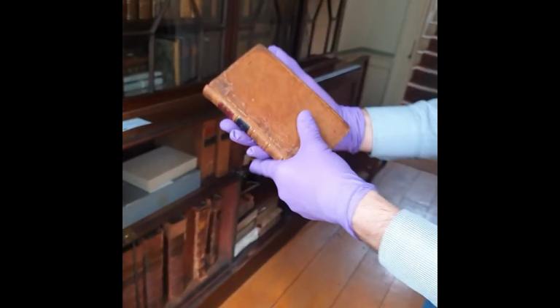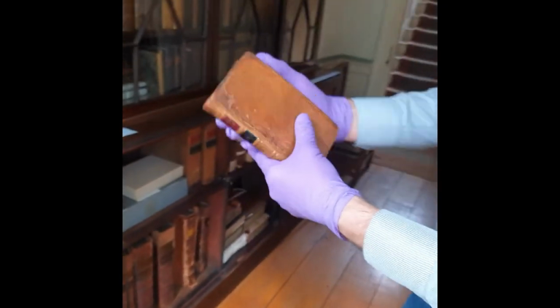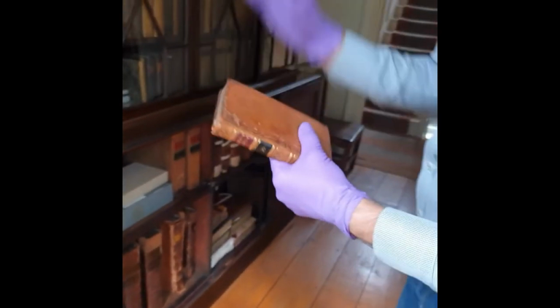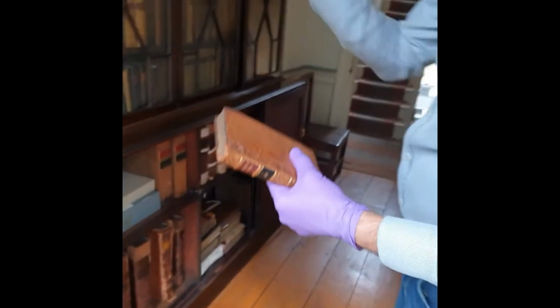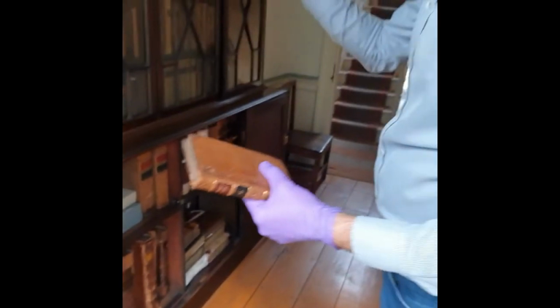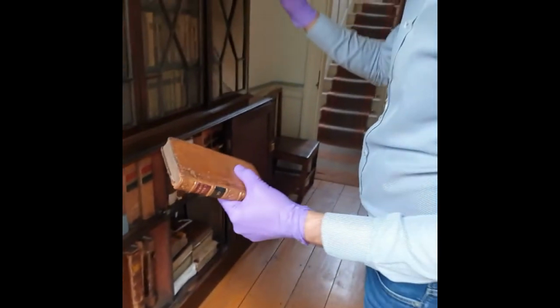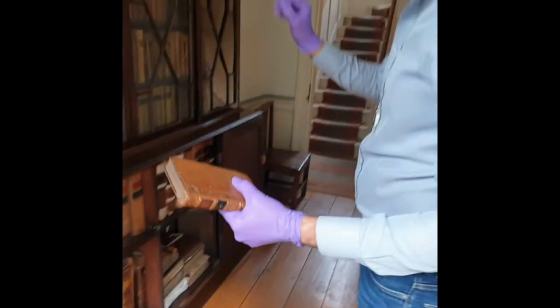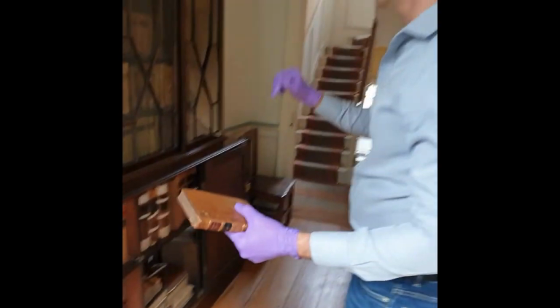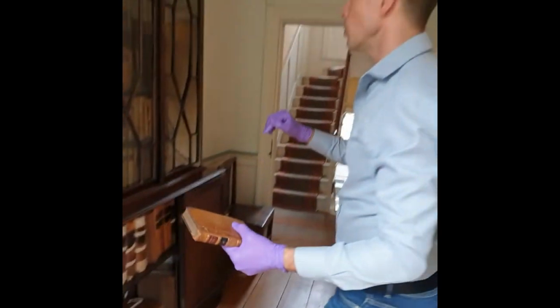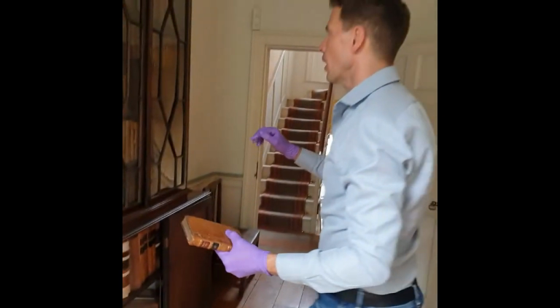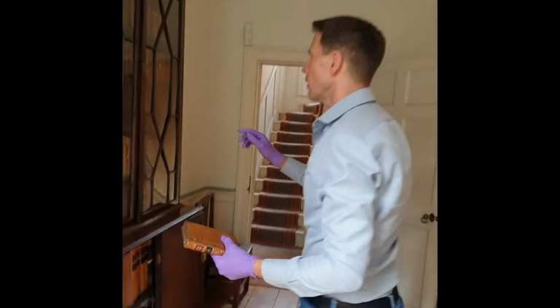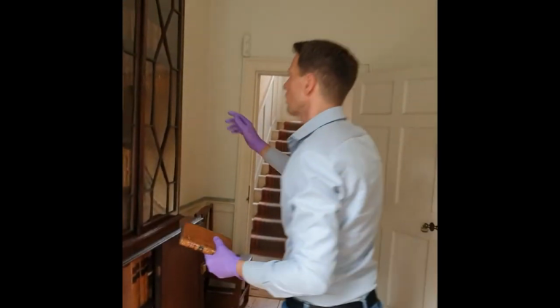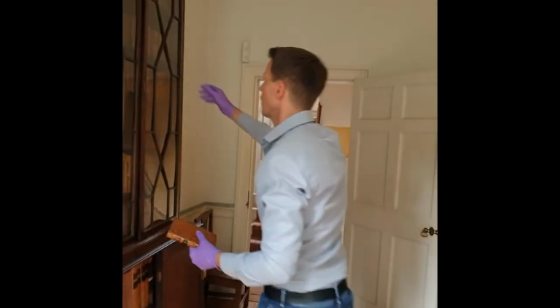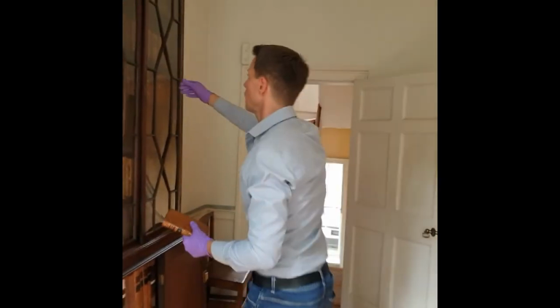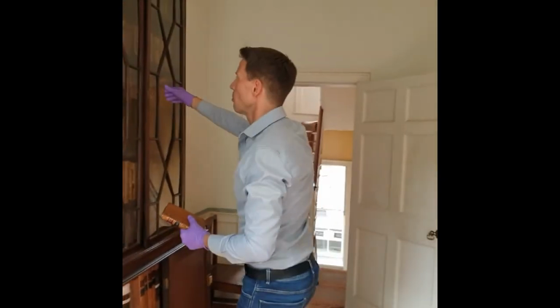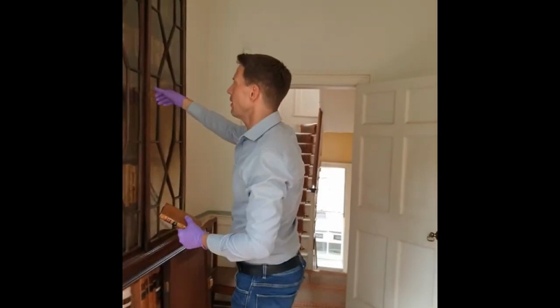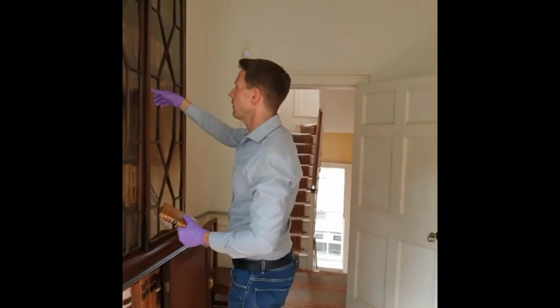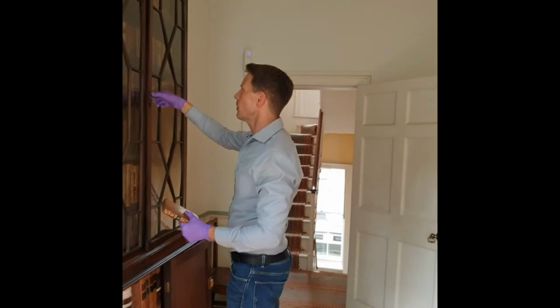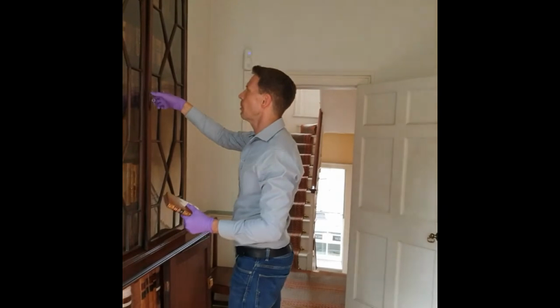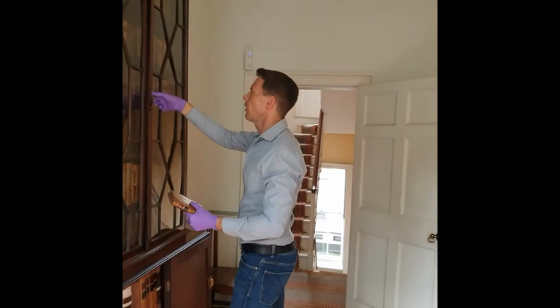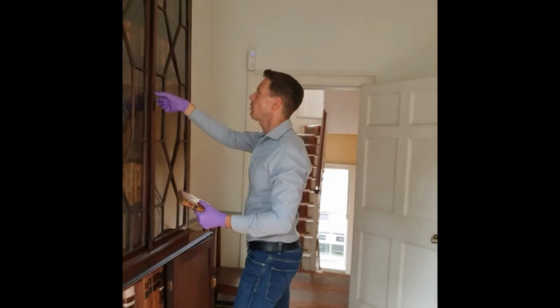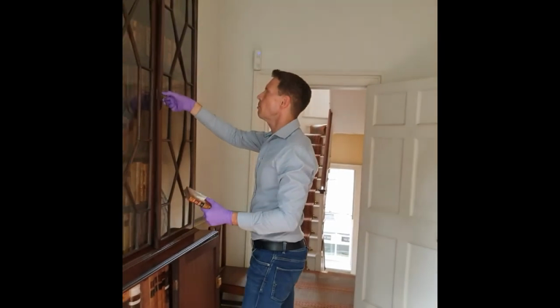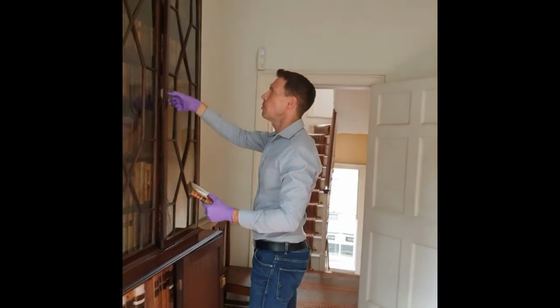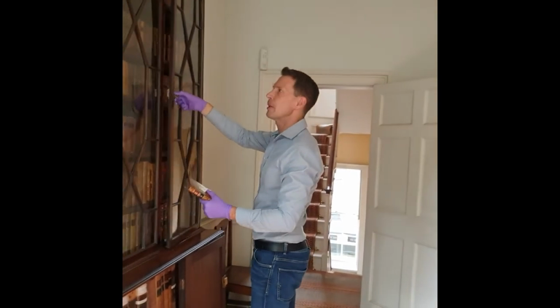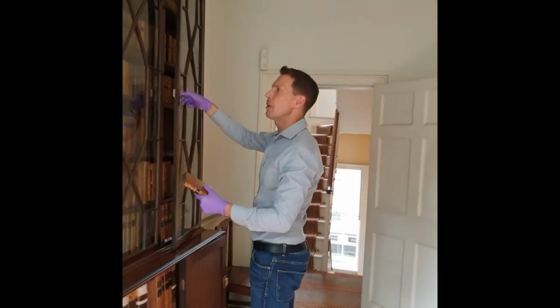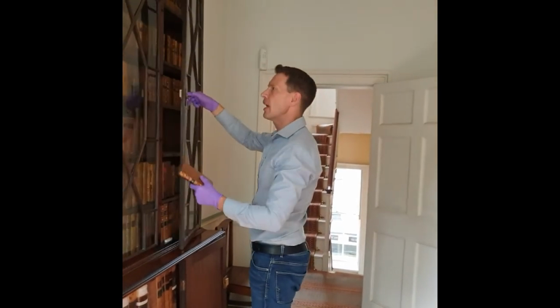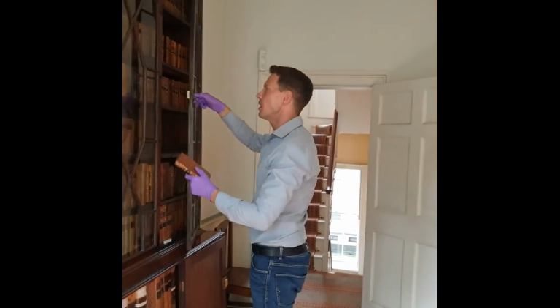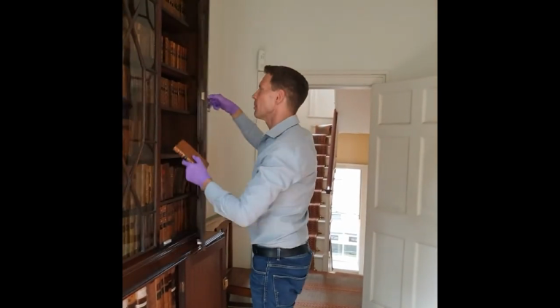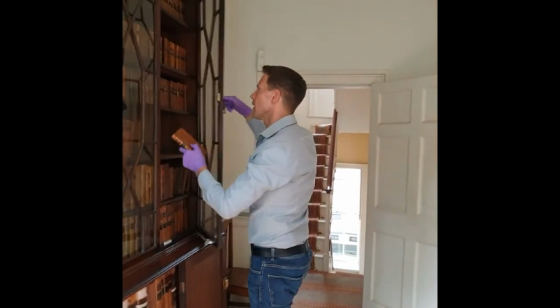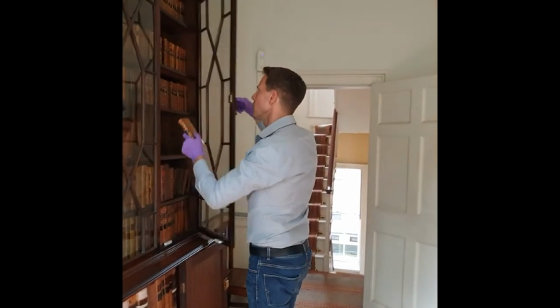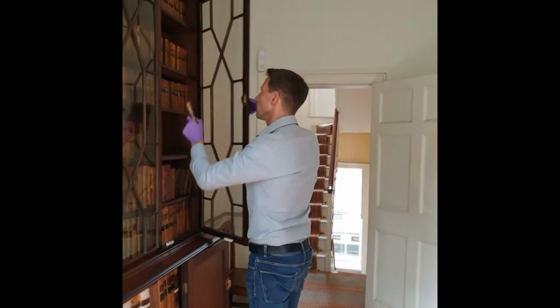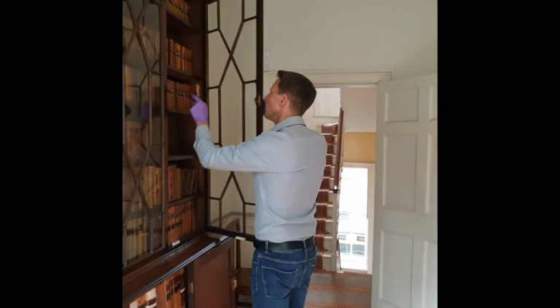Not all the books in the bookcase were Wesley's, but probably about 80% of them.